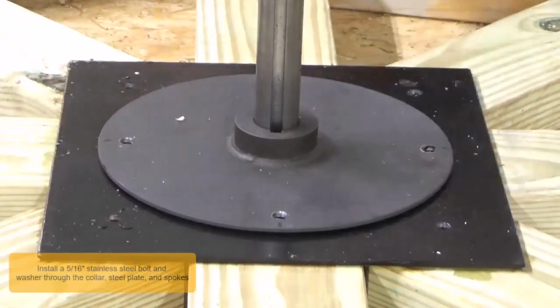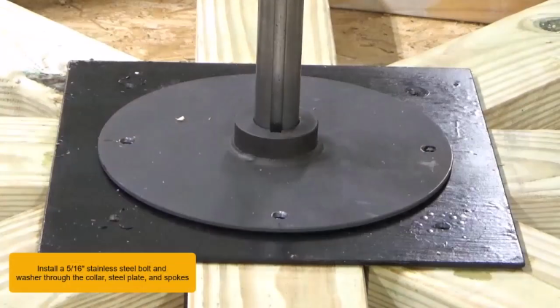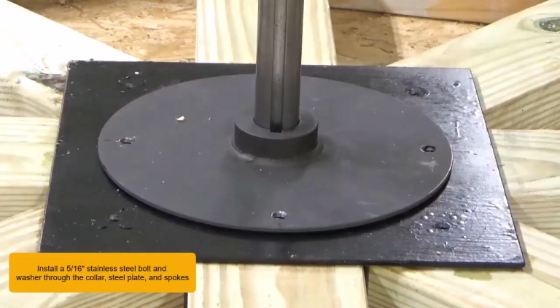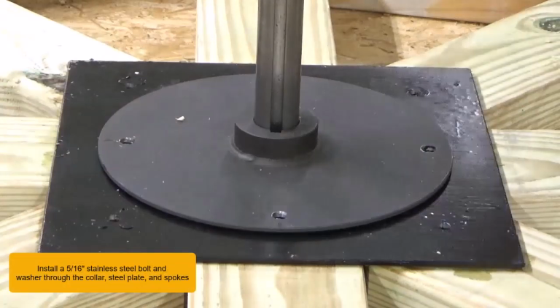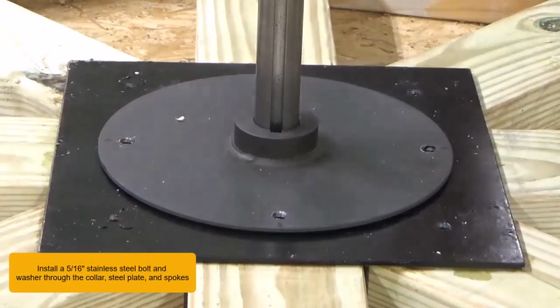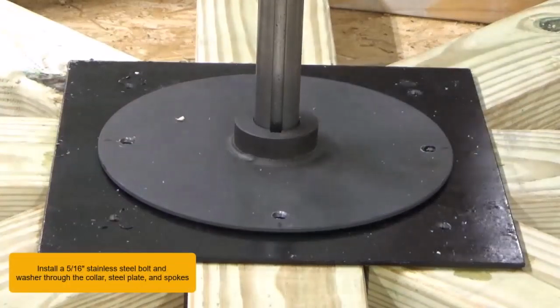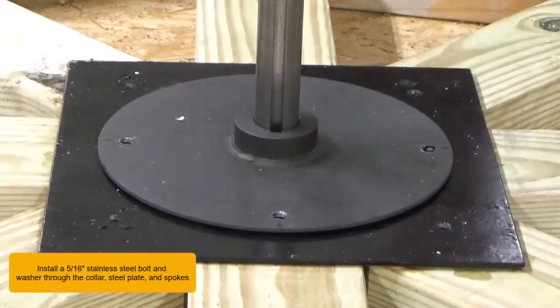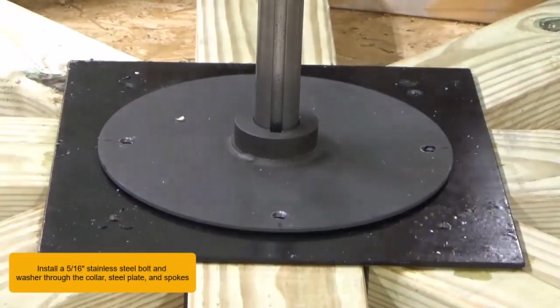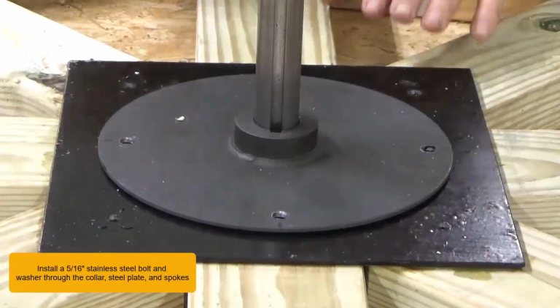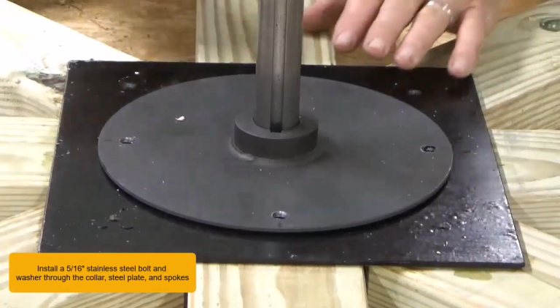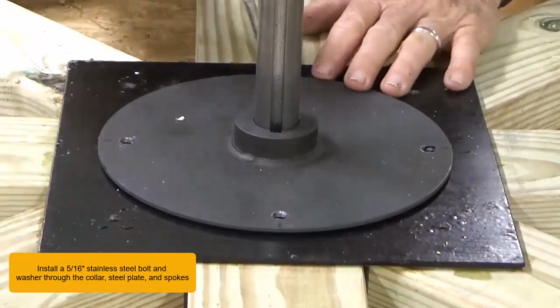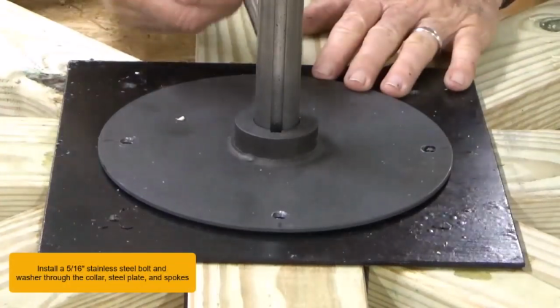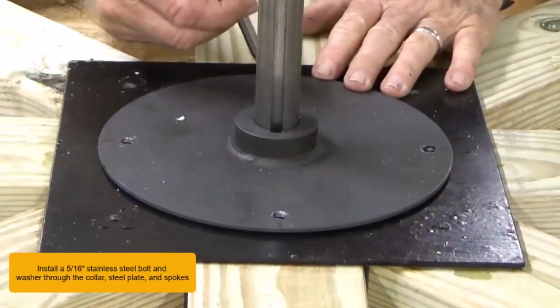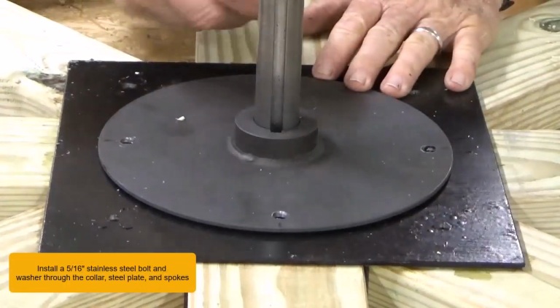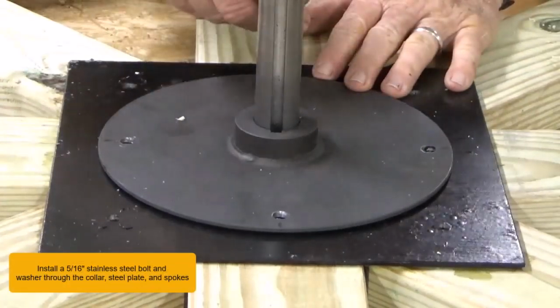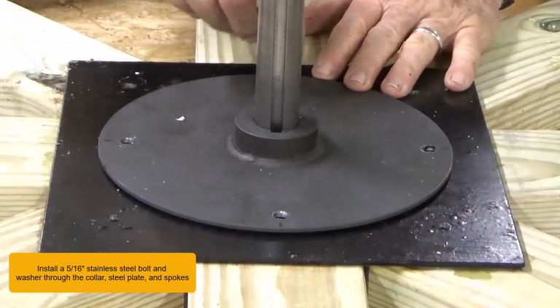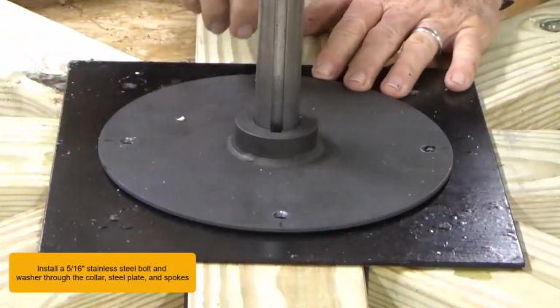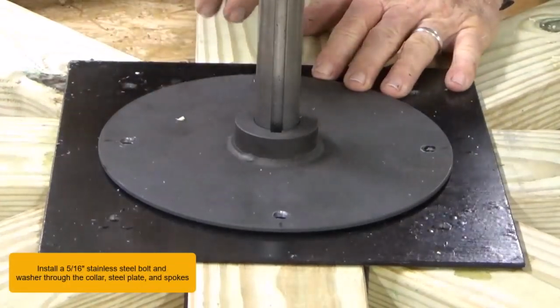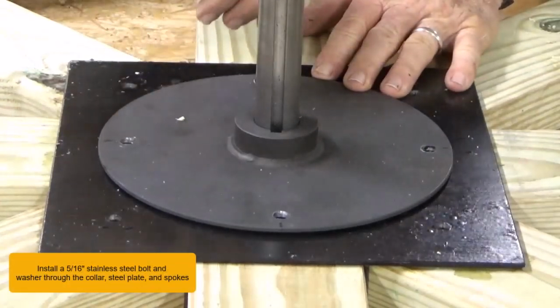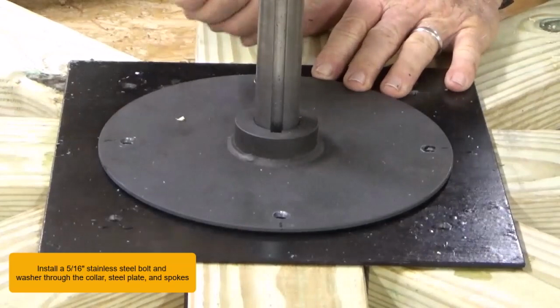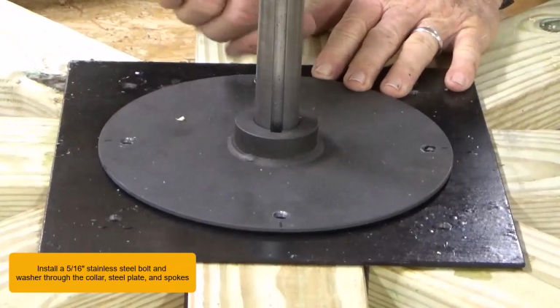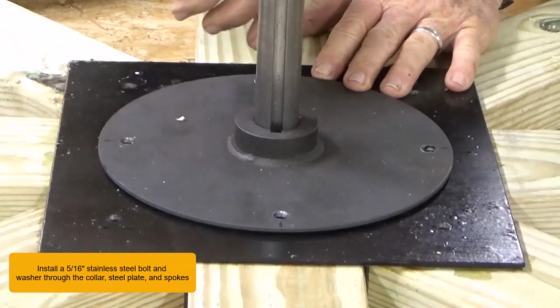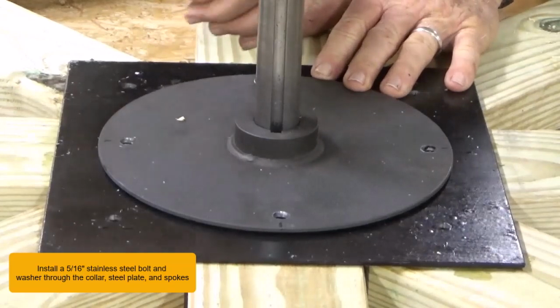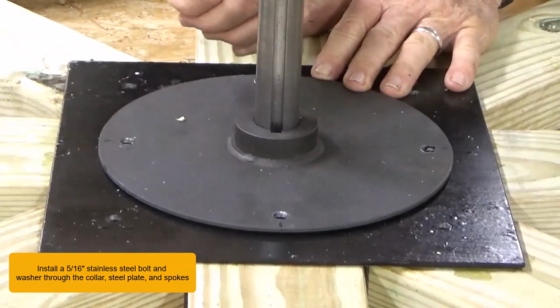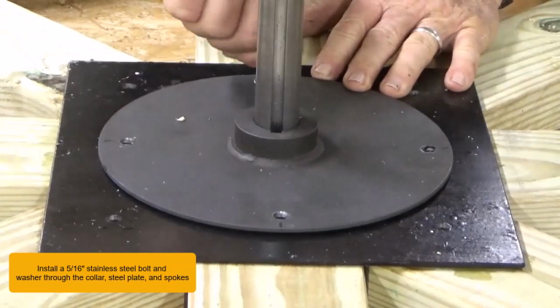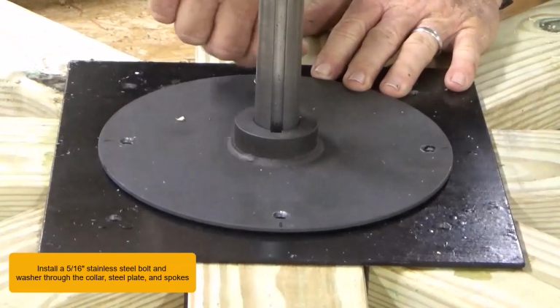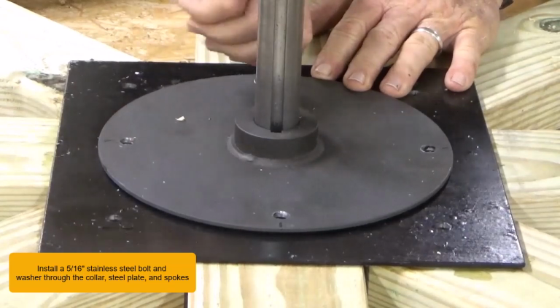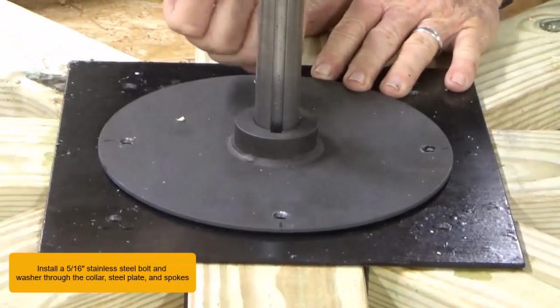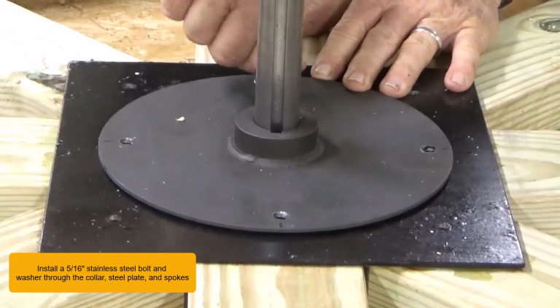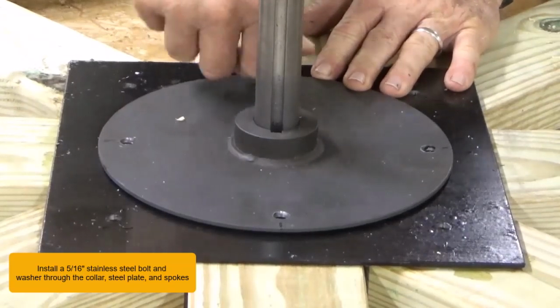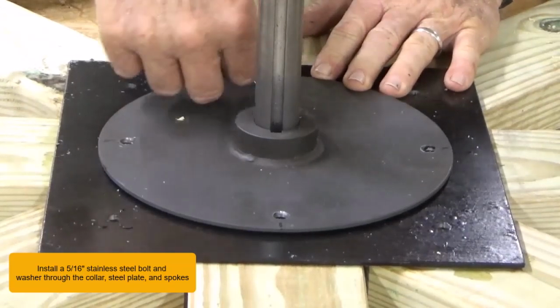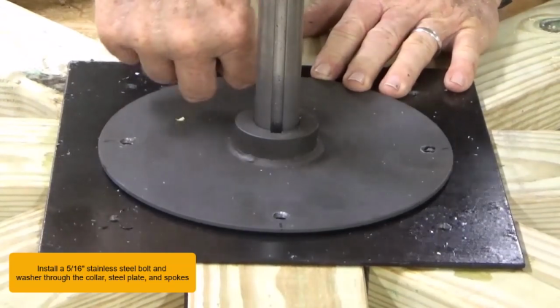Install a 5/16th inch stainless steel bolt and washer through the collar, steel plate, and spokes.